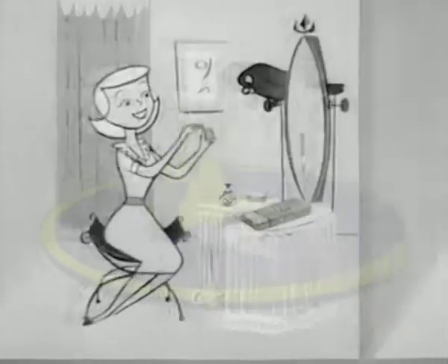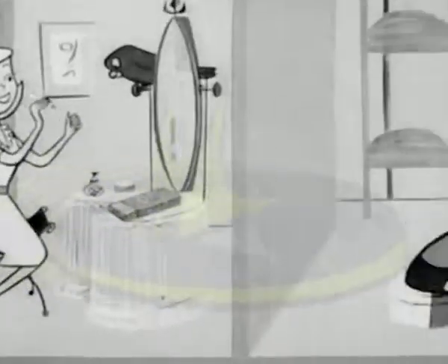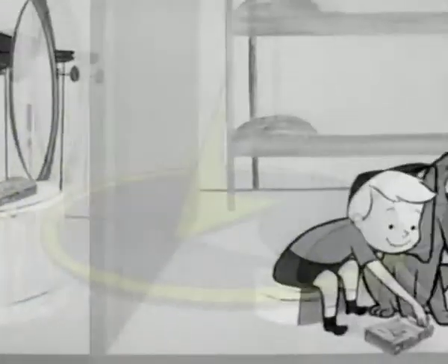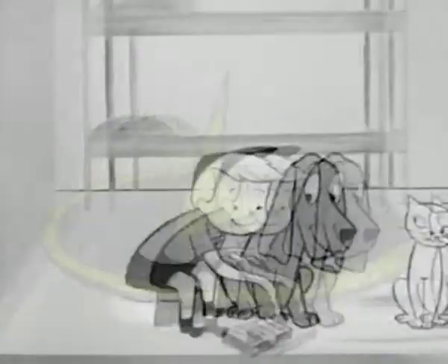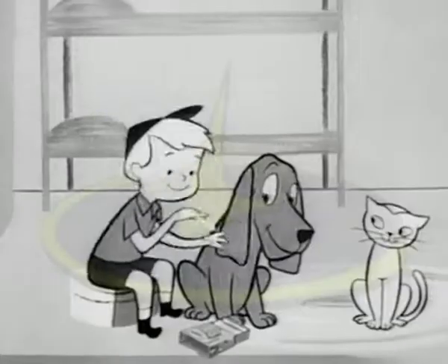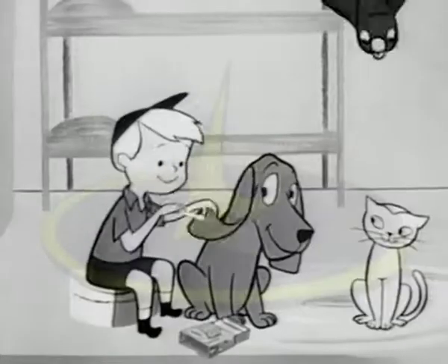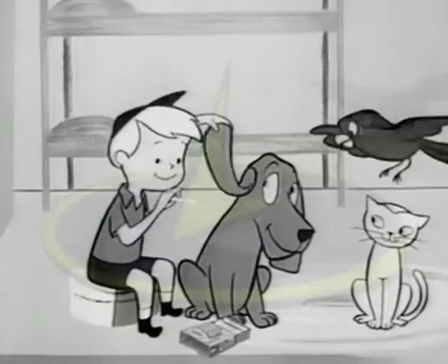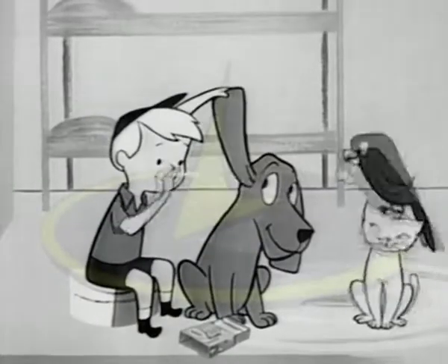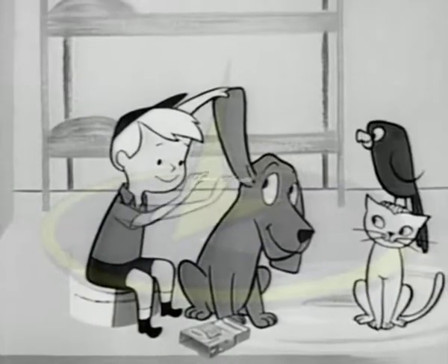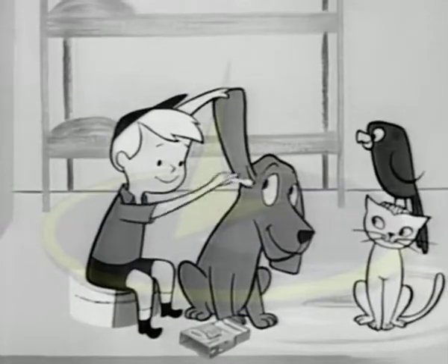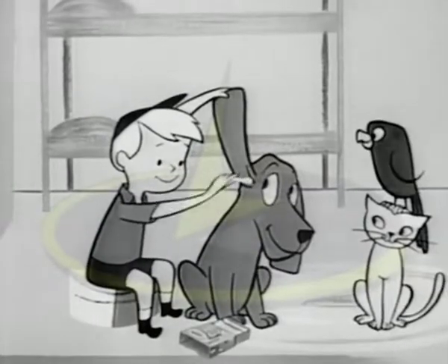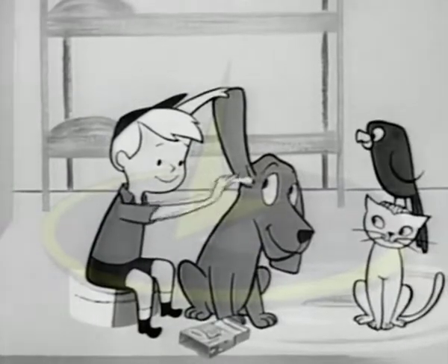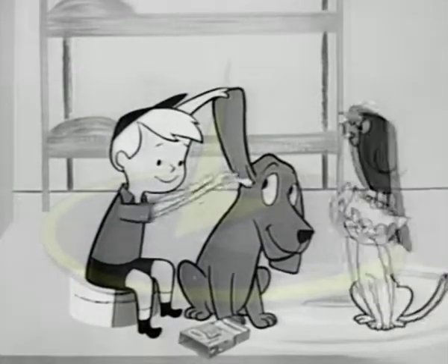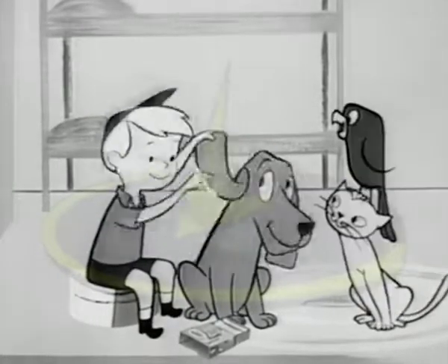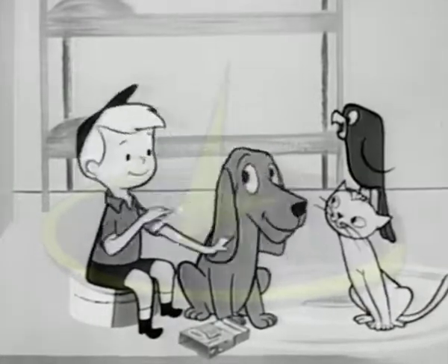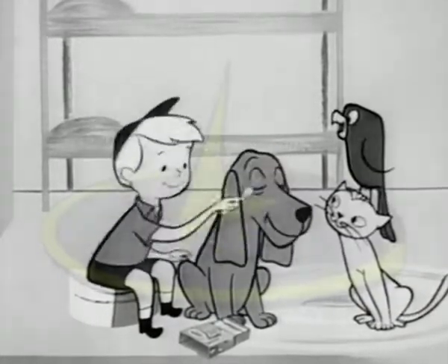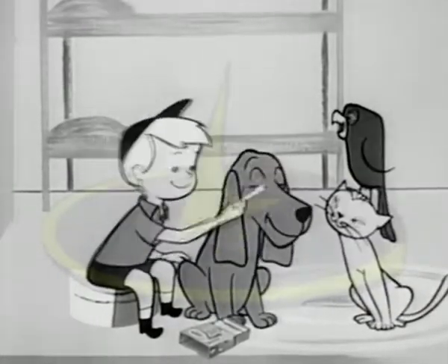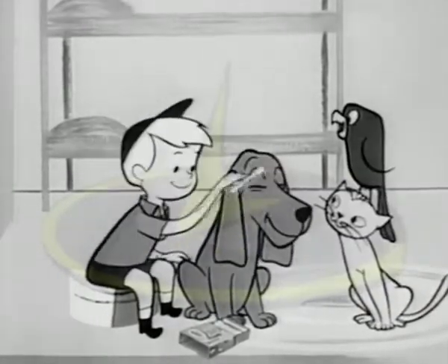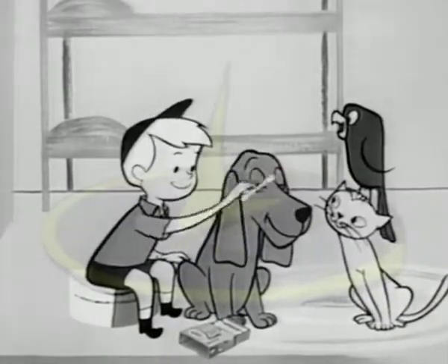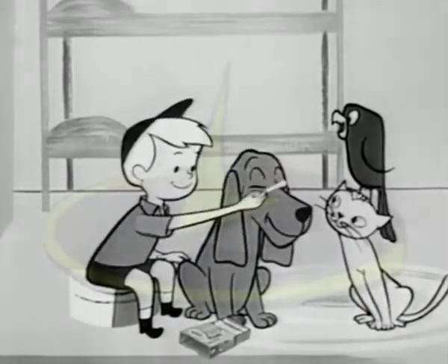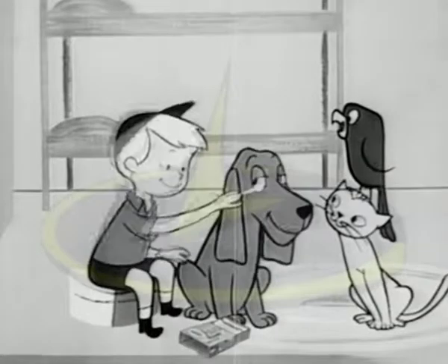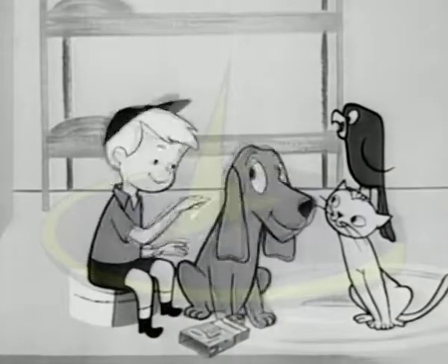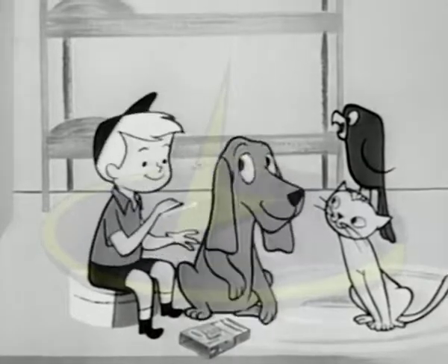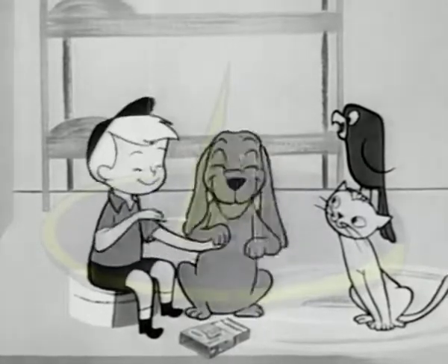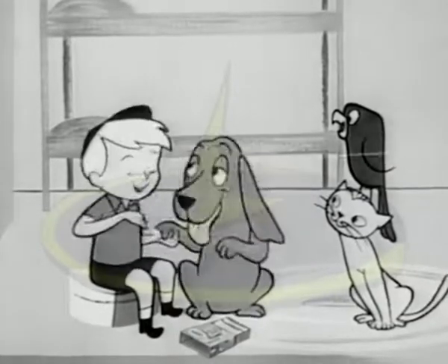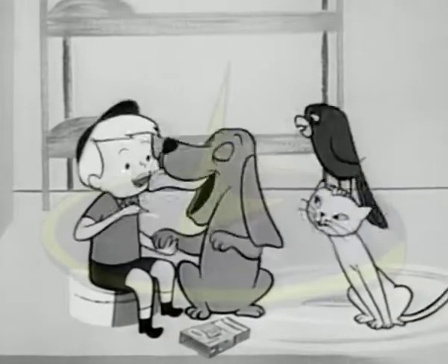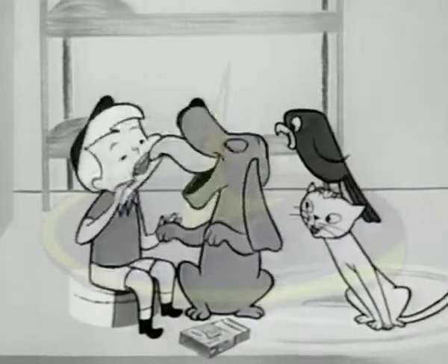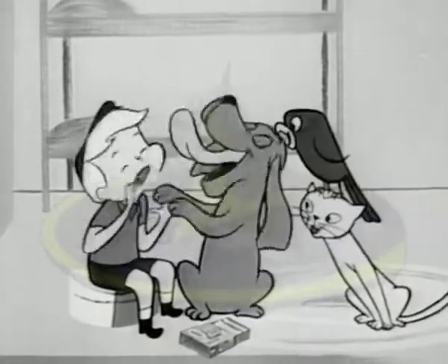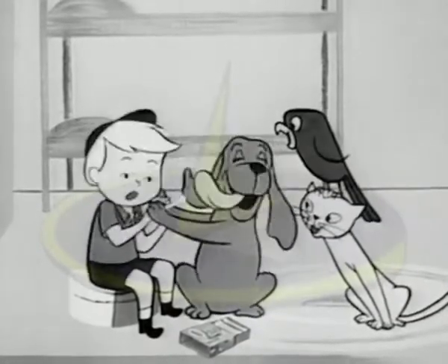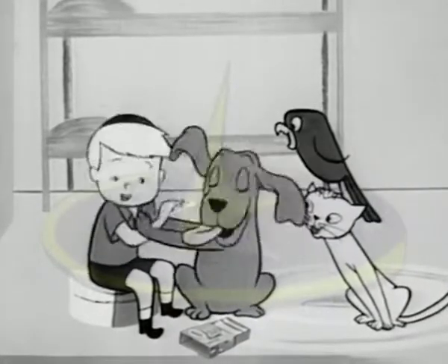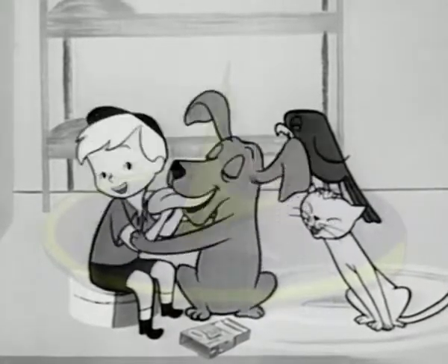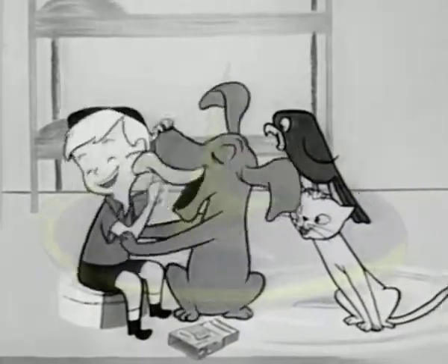Your pets deserve loving care. Clean their ears, eyes, and paws with gentle Q-tips cotton swabs.